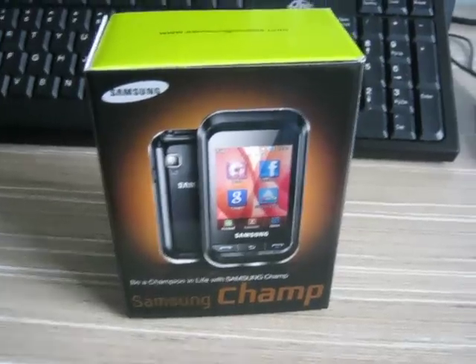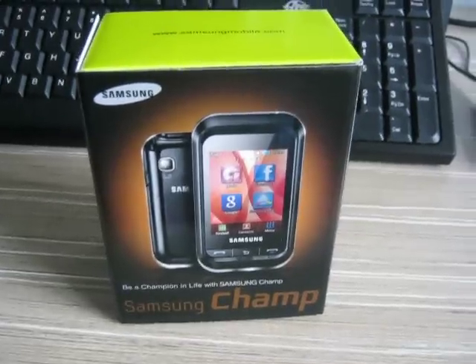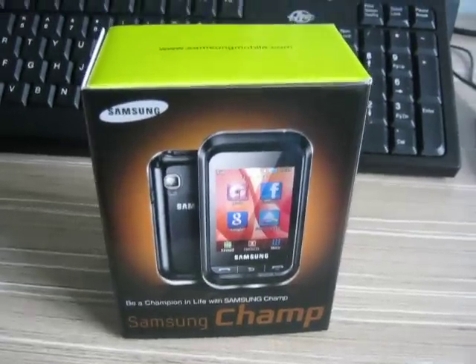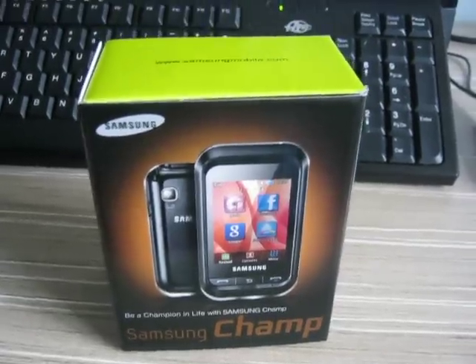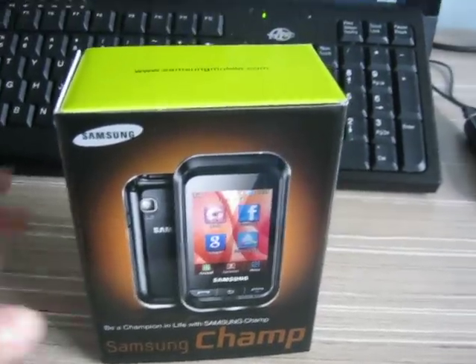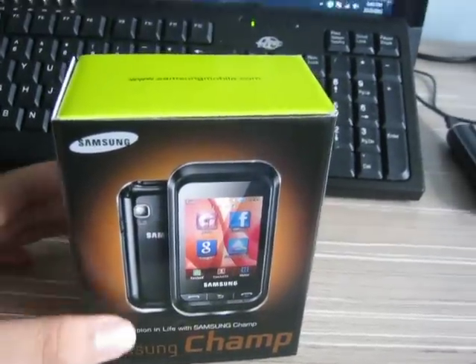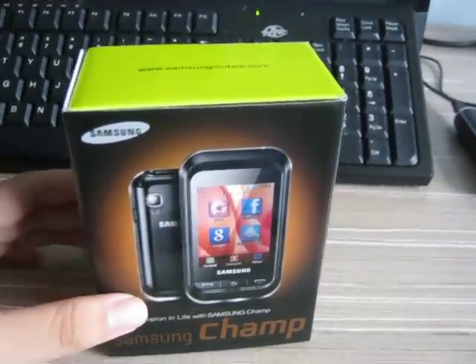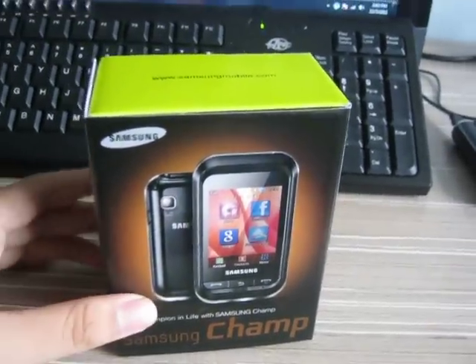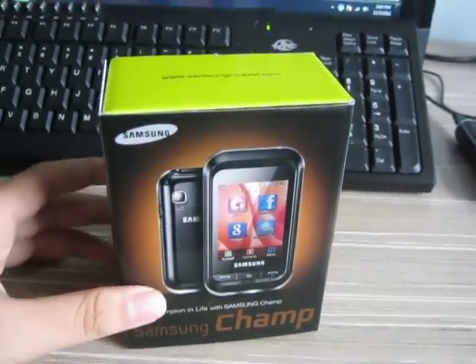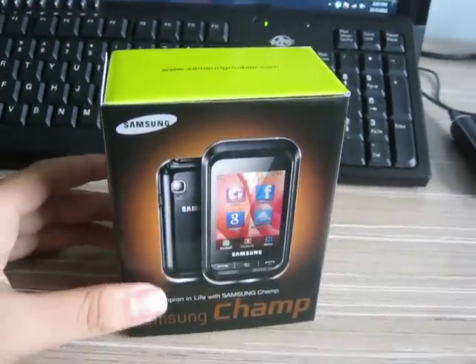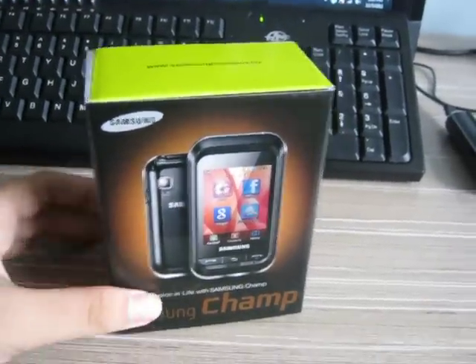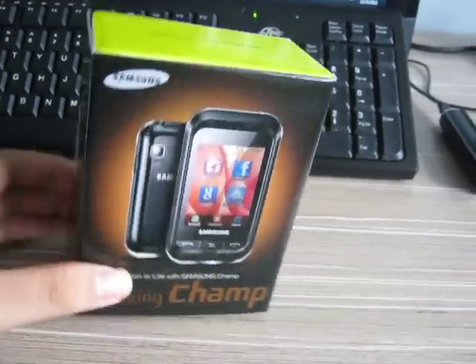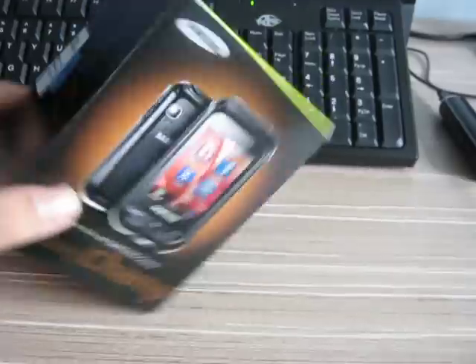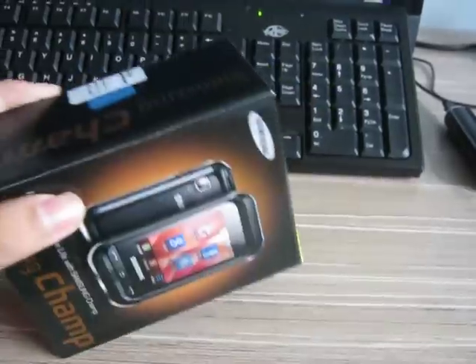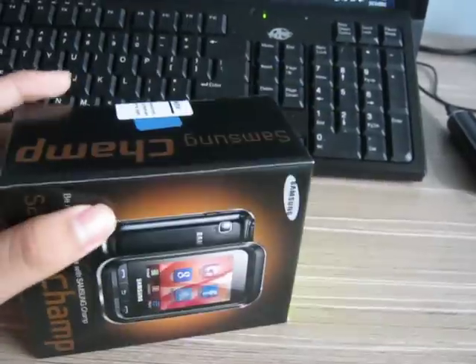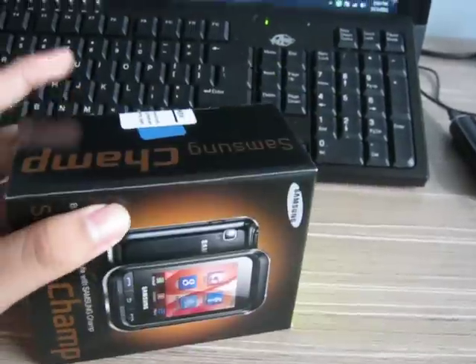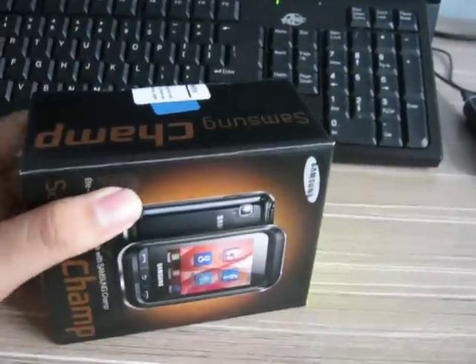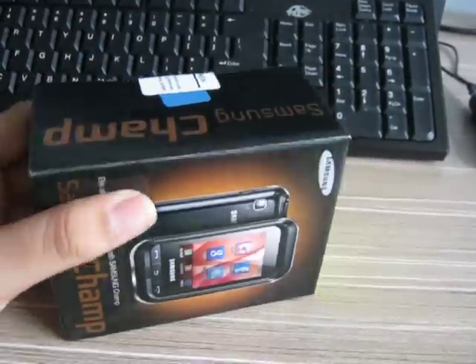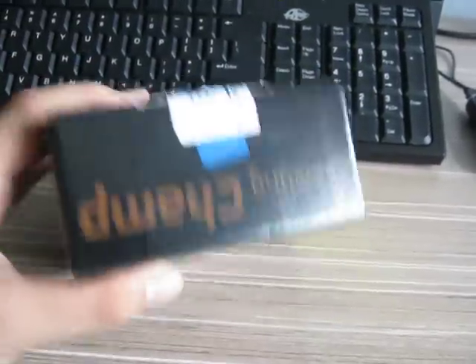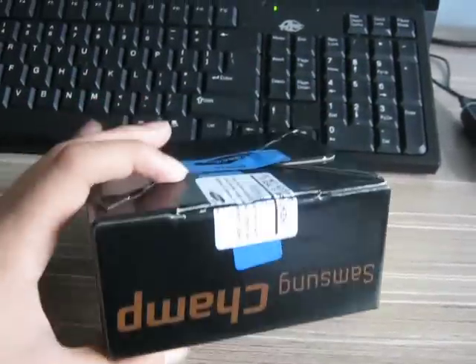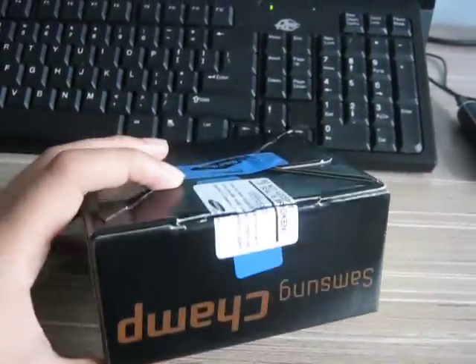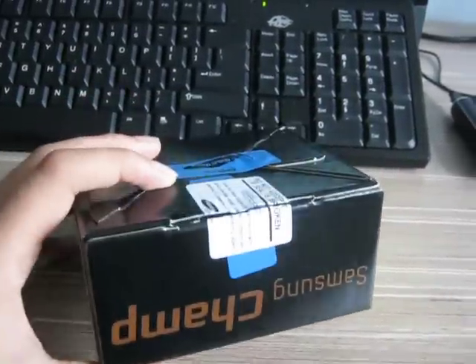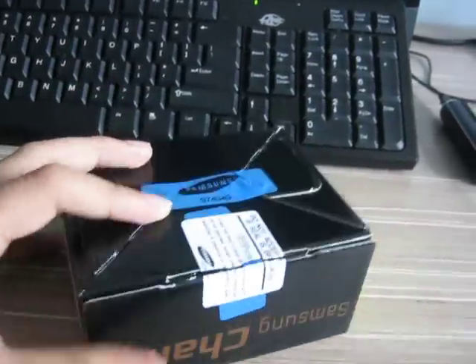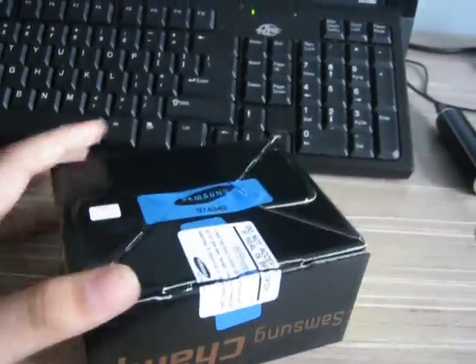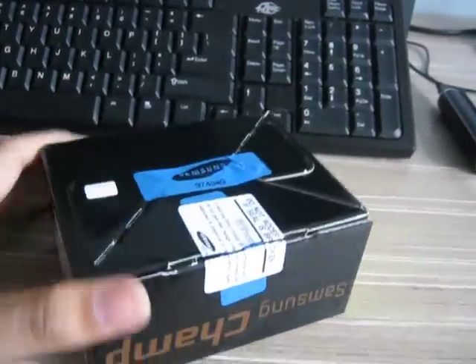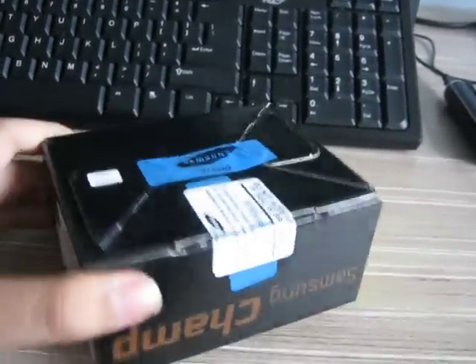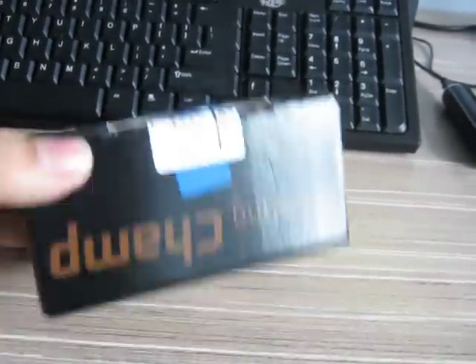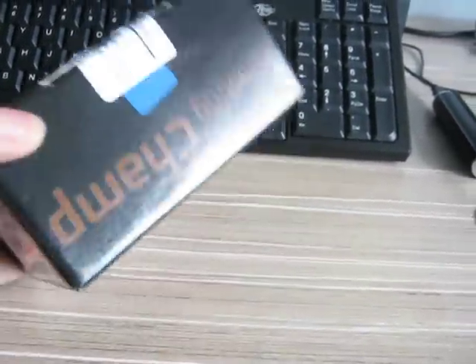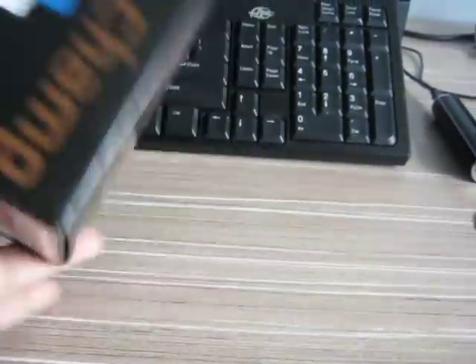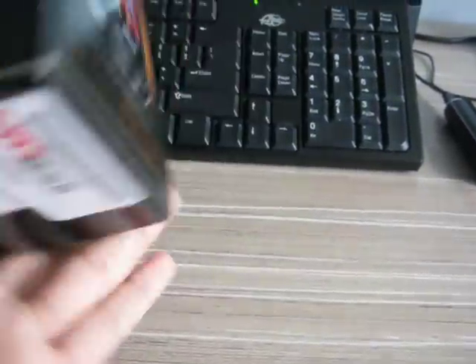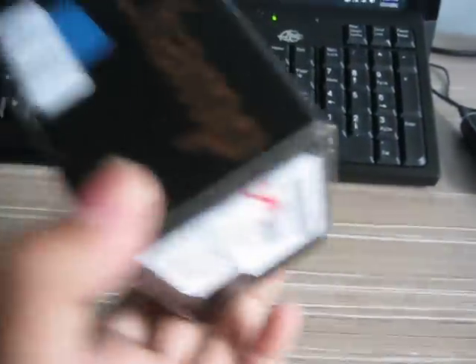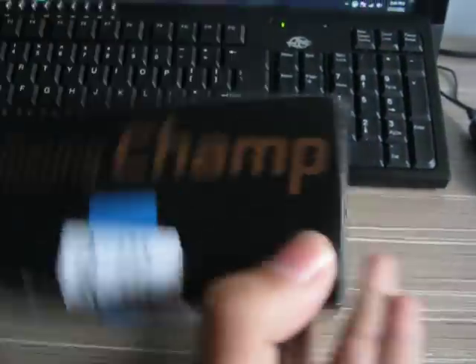Hi, today we are going to review and unbox the Samsung Chat.